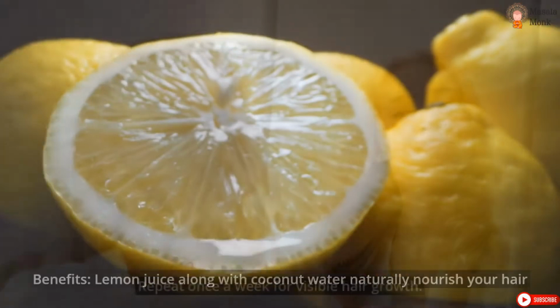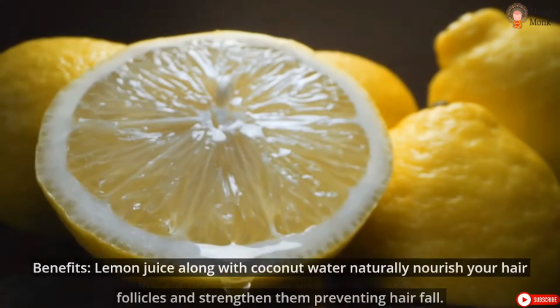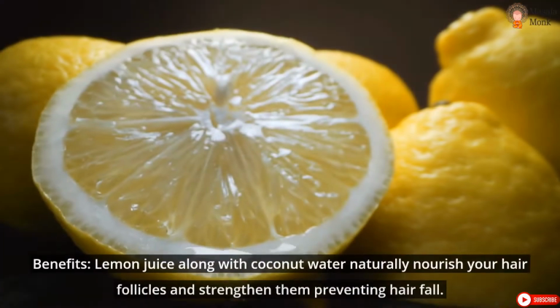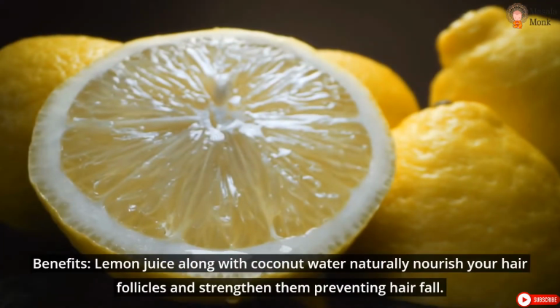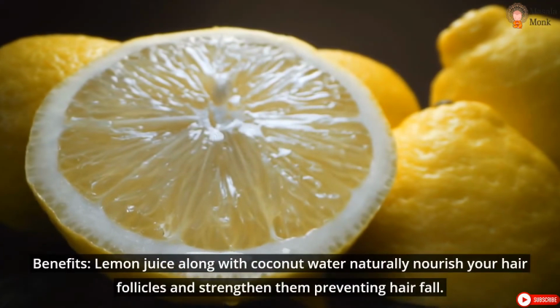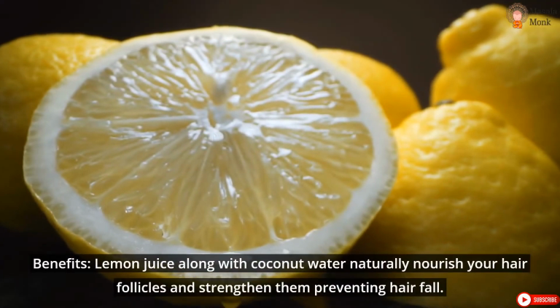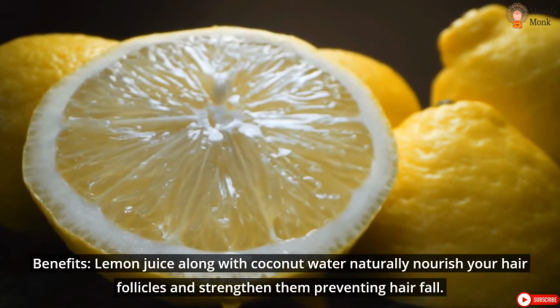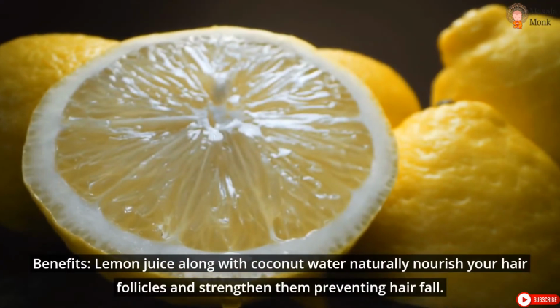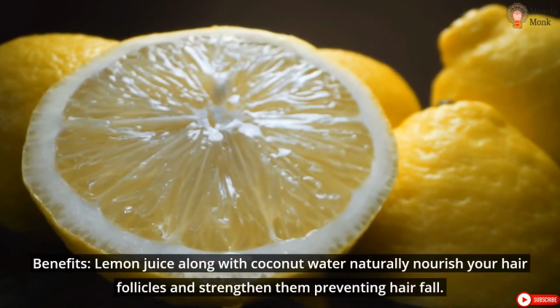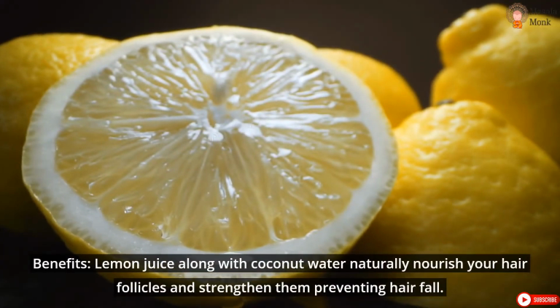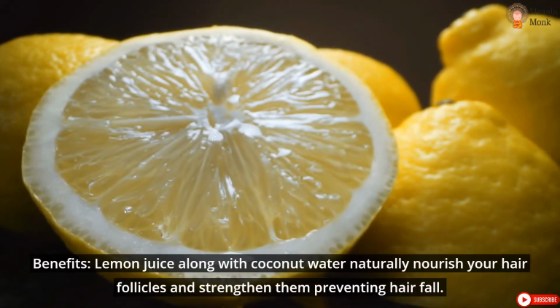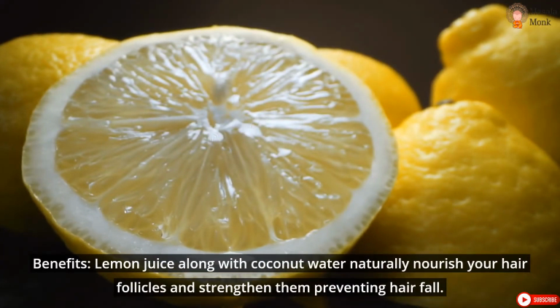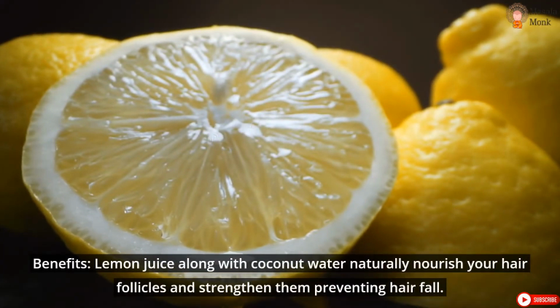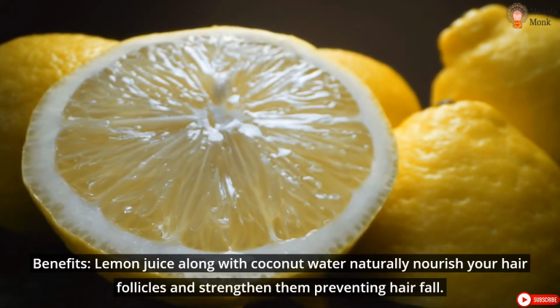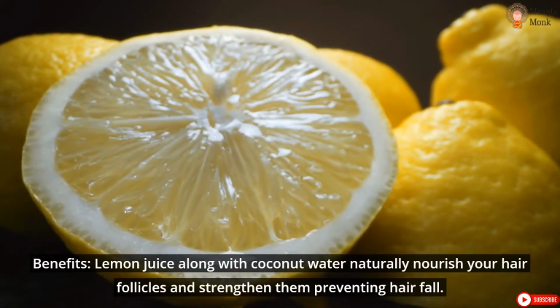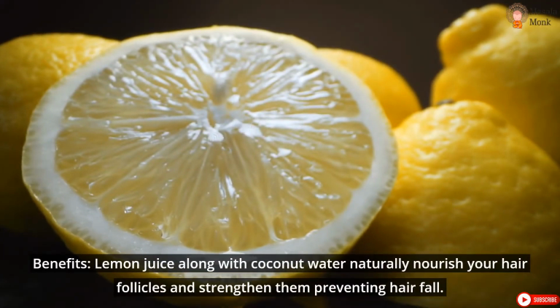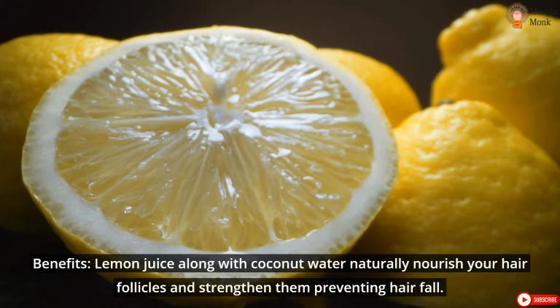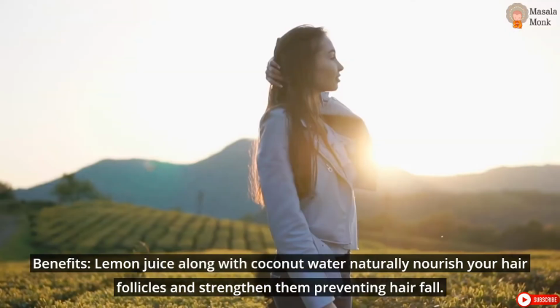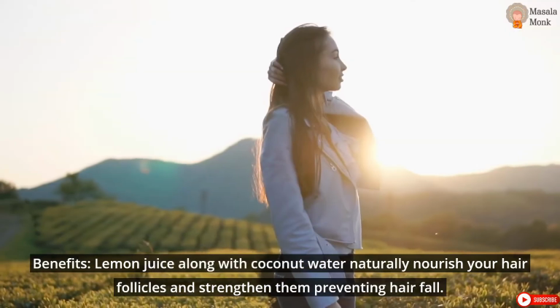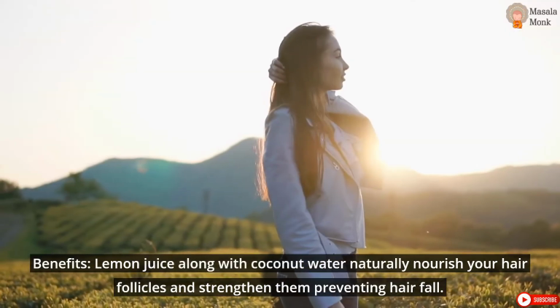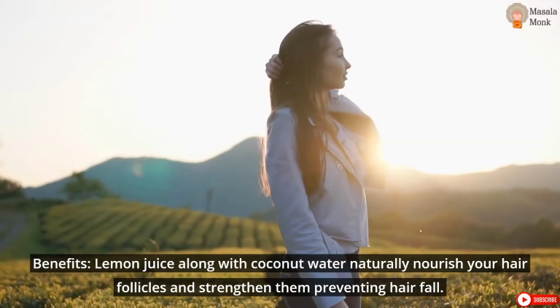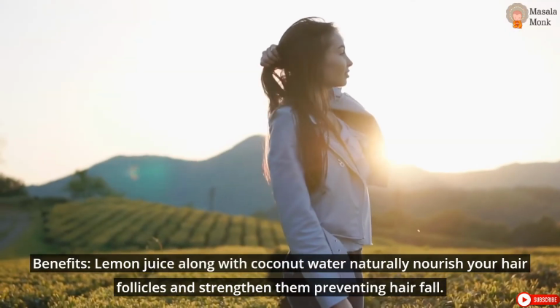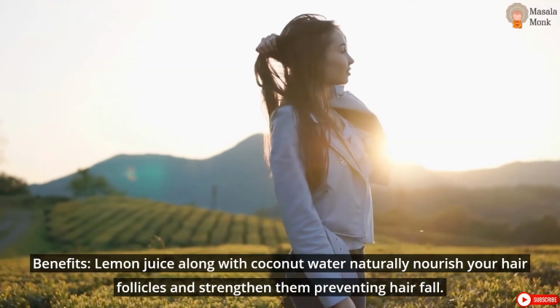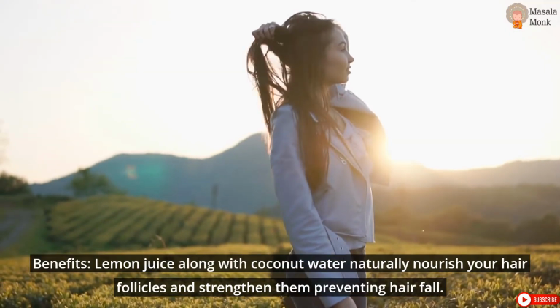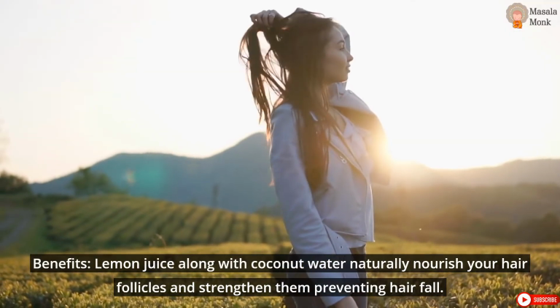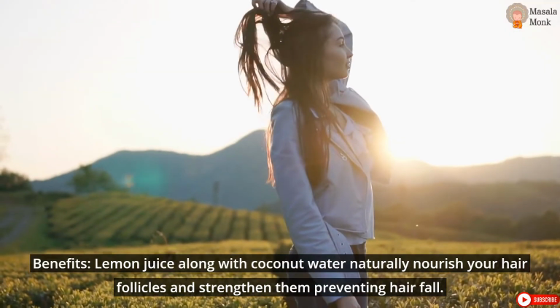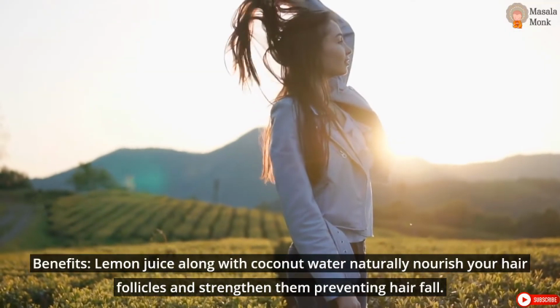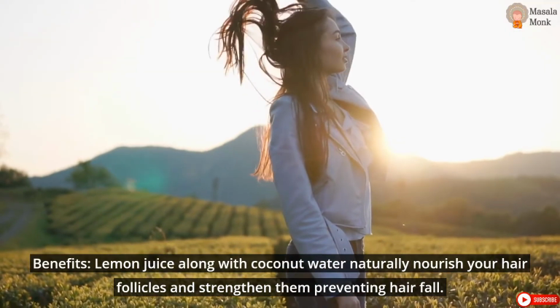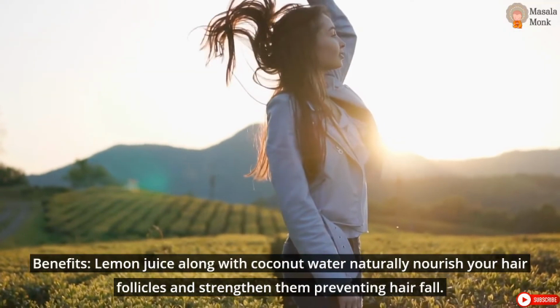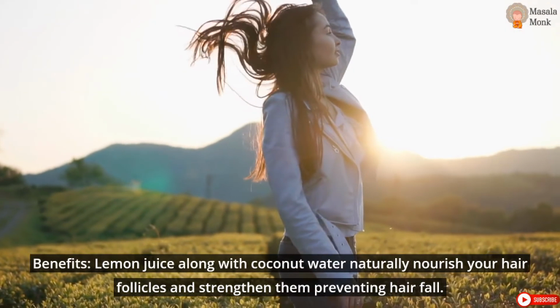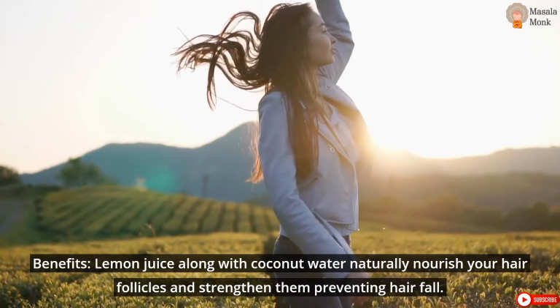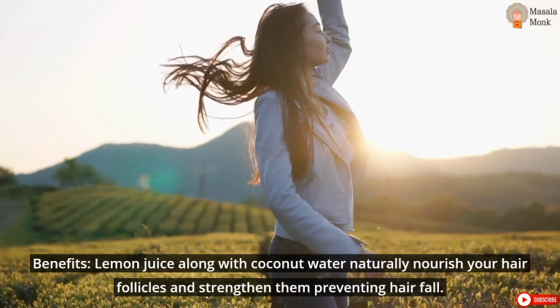Benefits: Lemon juice along with coconut water naturally nourishes your hair follicles and strengthens them, preventing hair fall. Repeat once a week for visible hair growth.